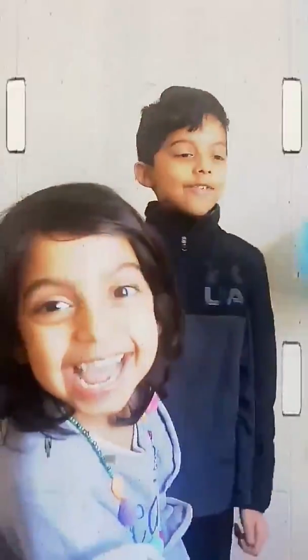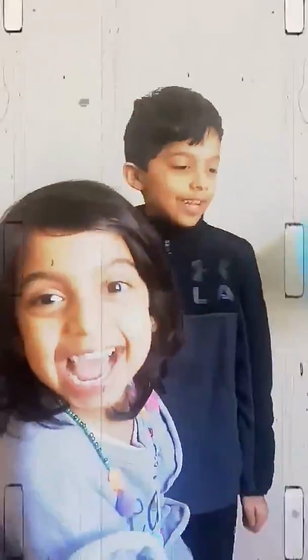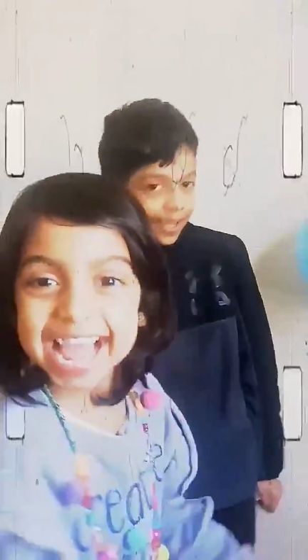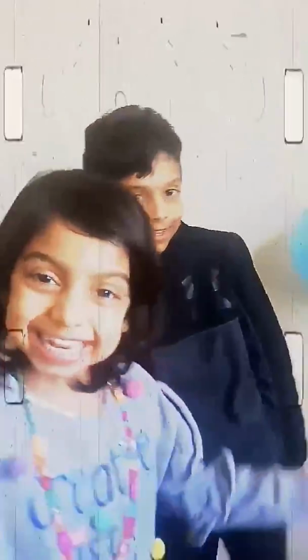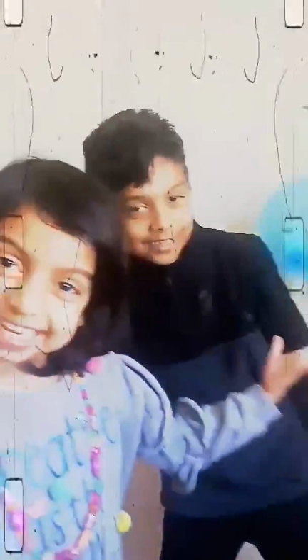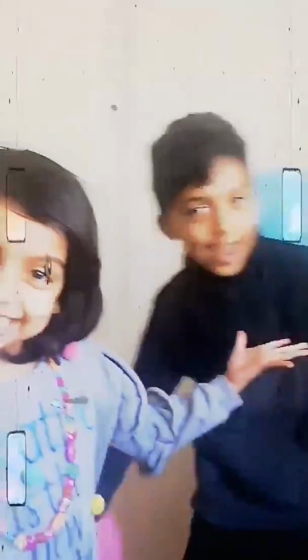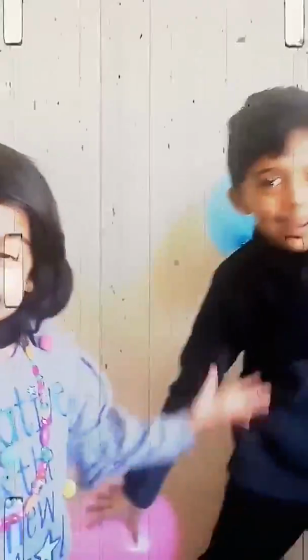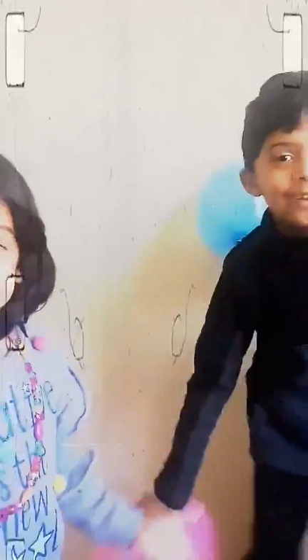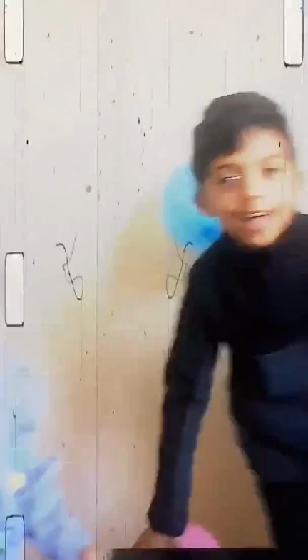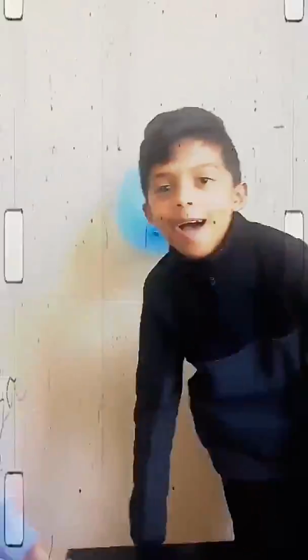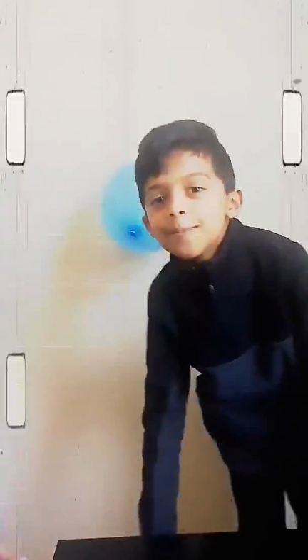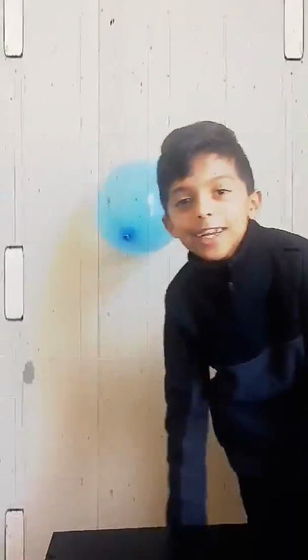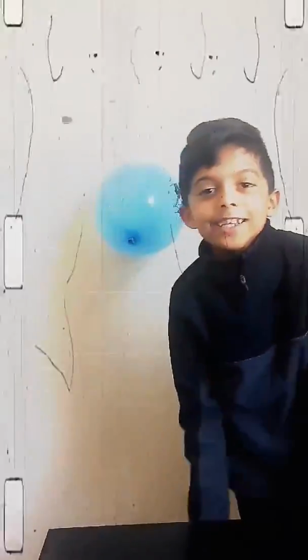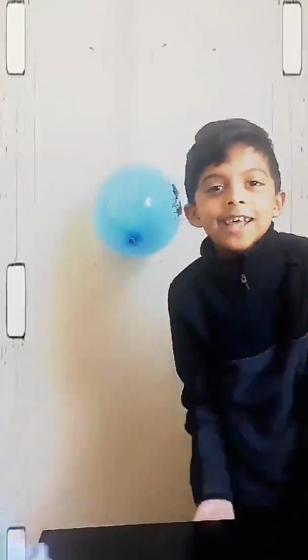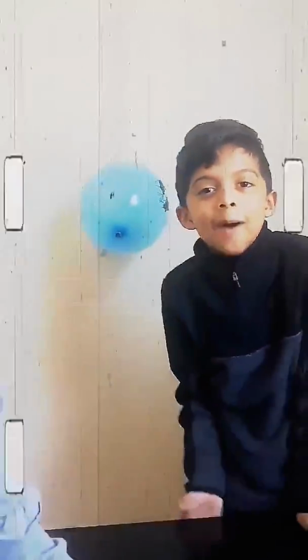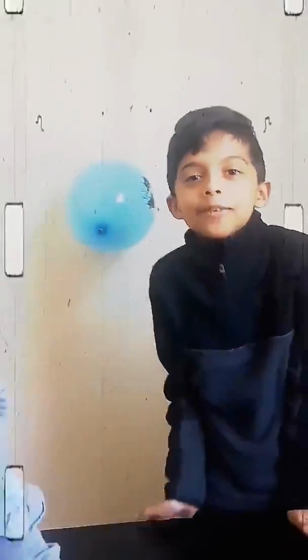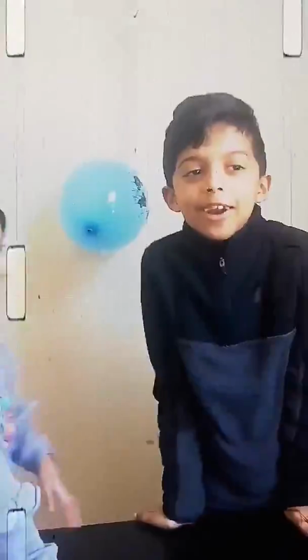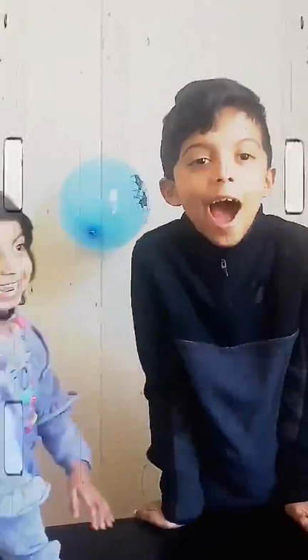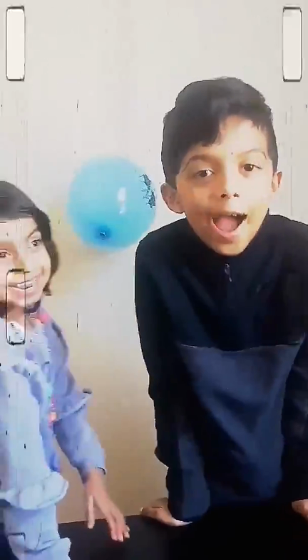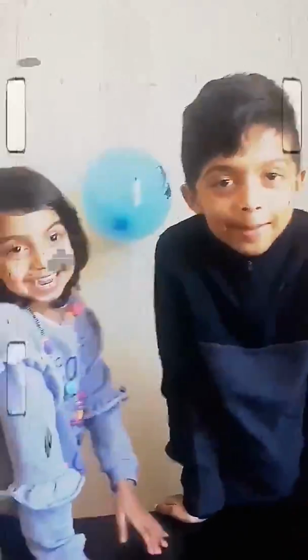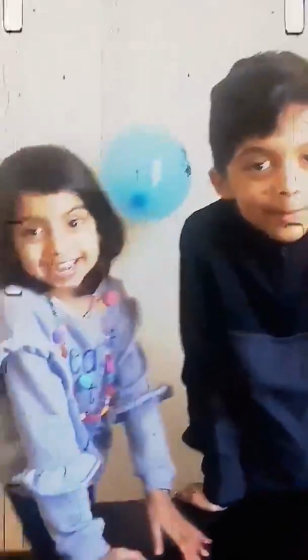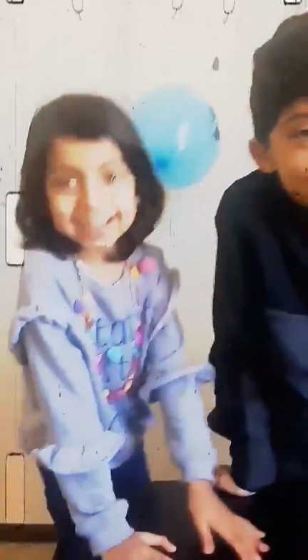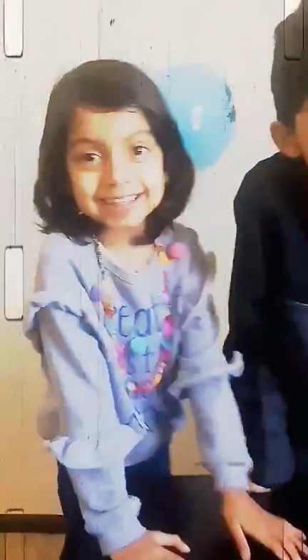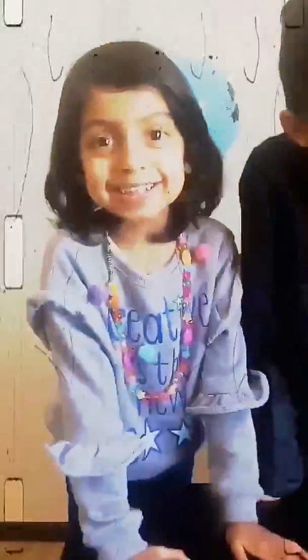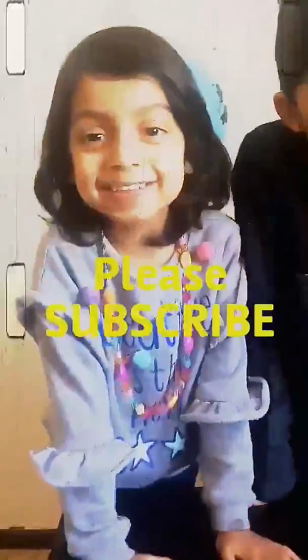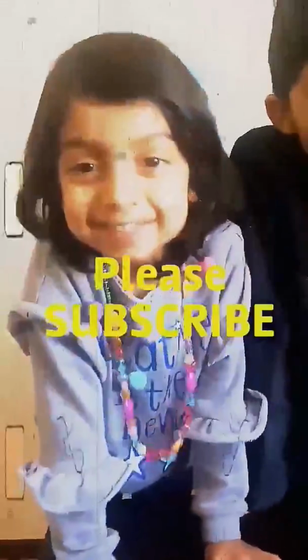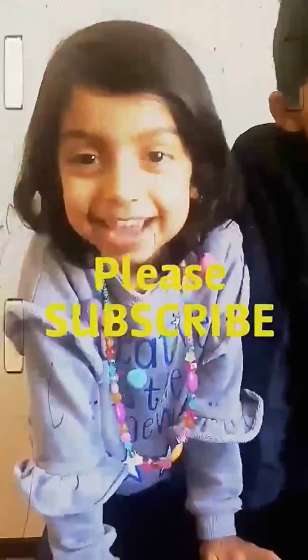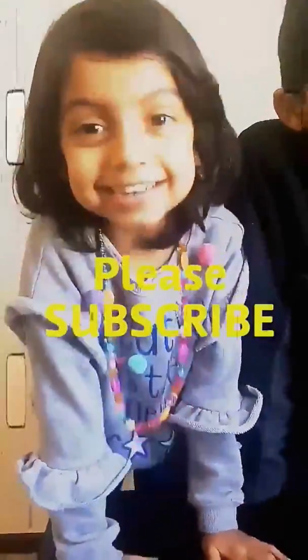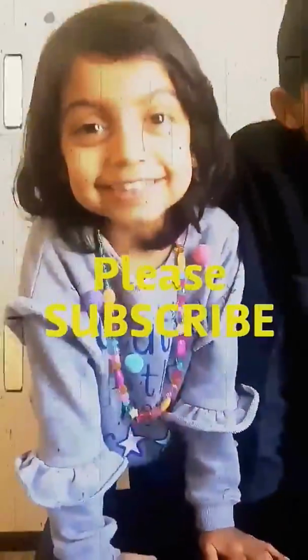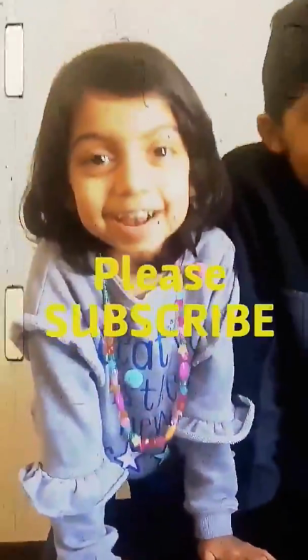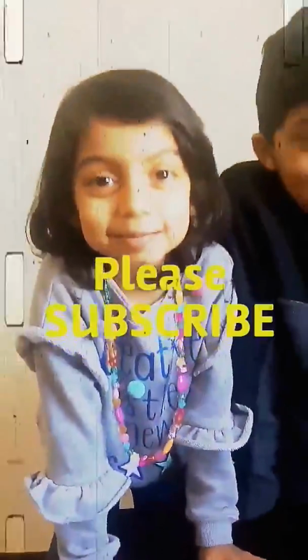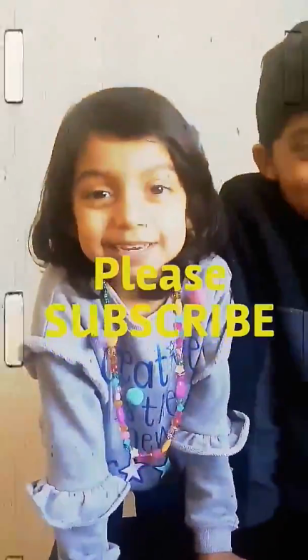If you like this channel, please subscribe.